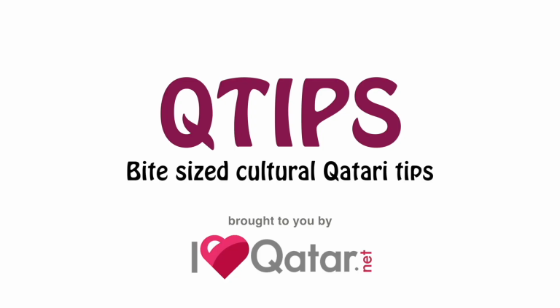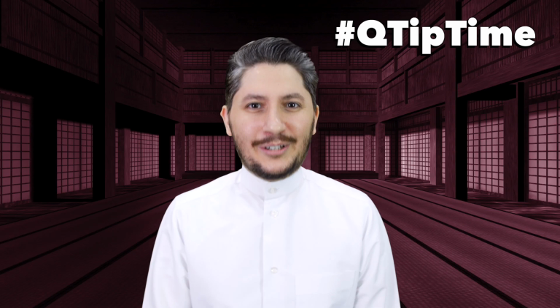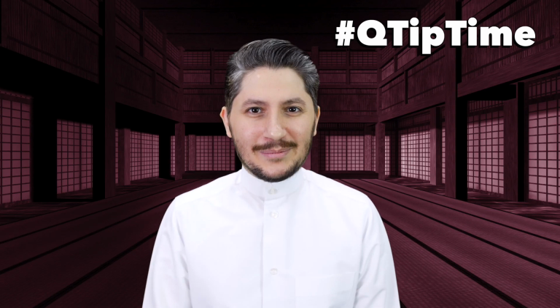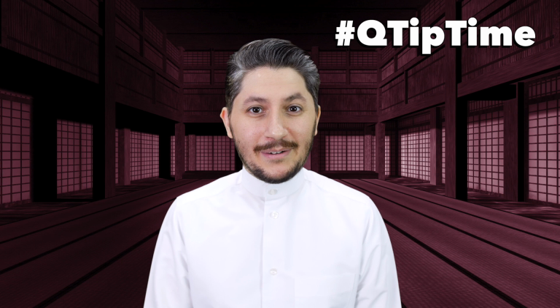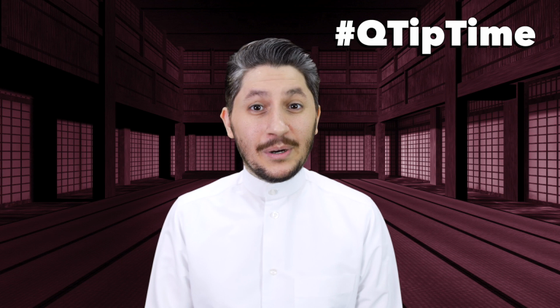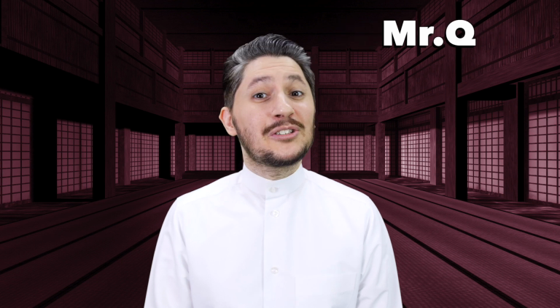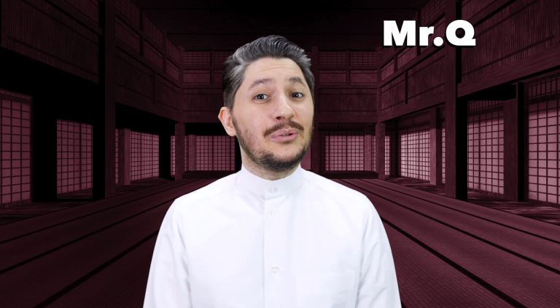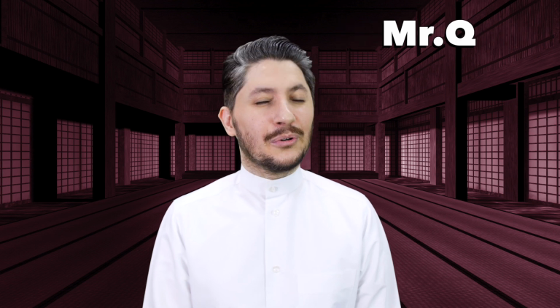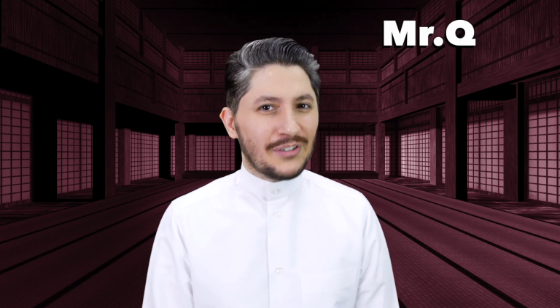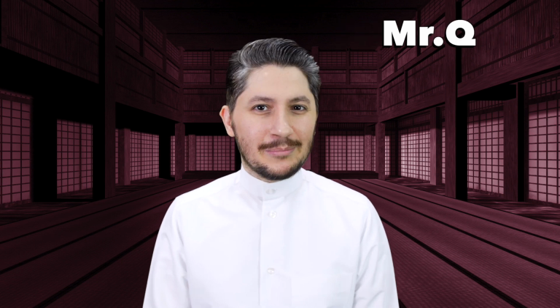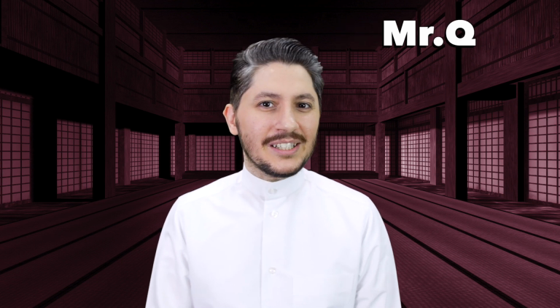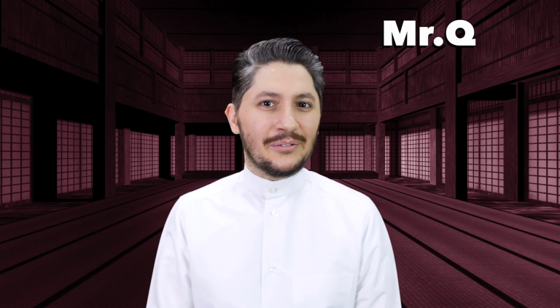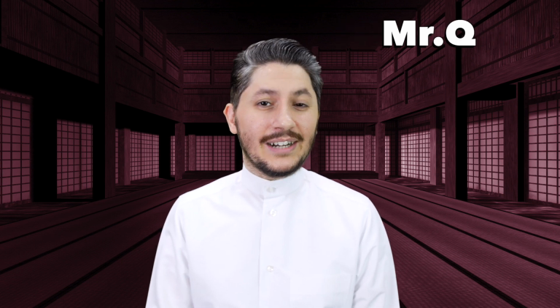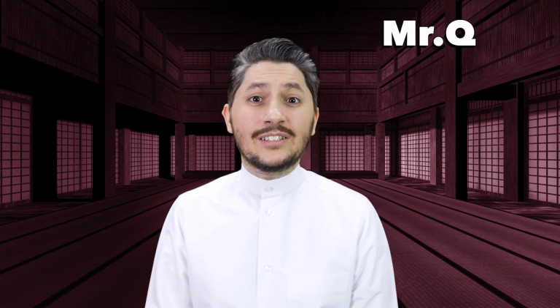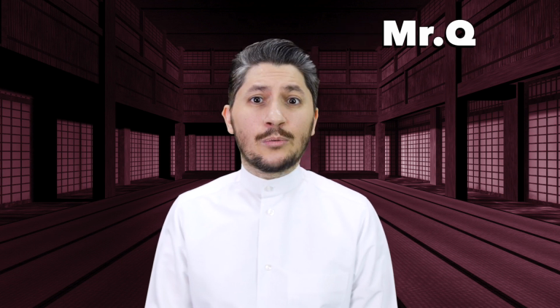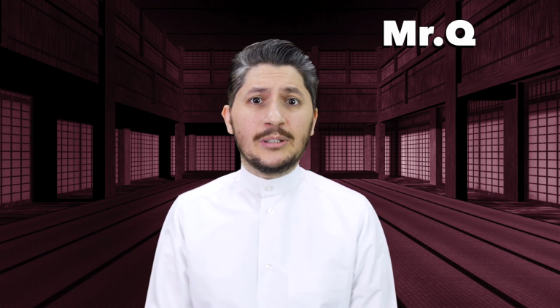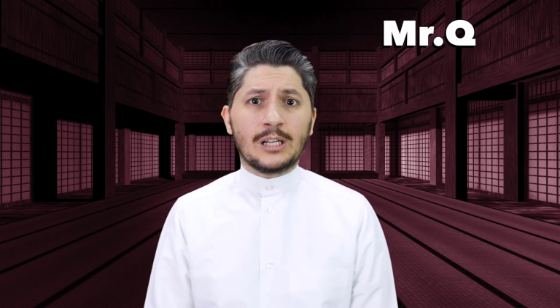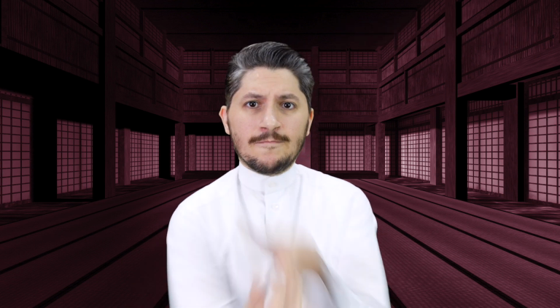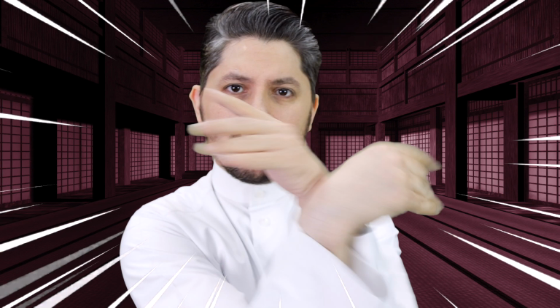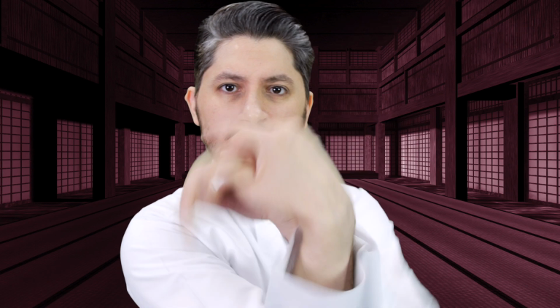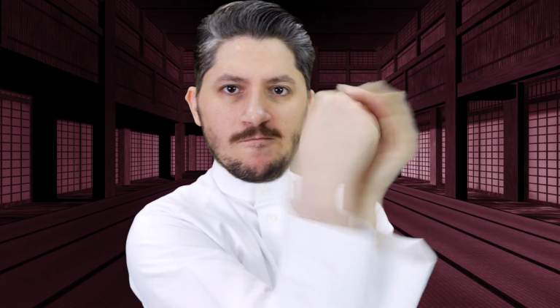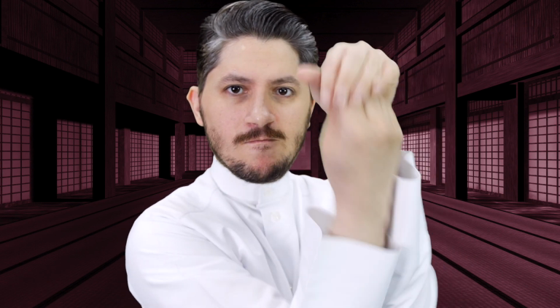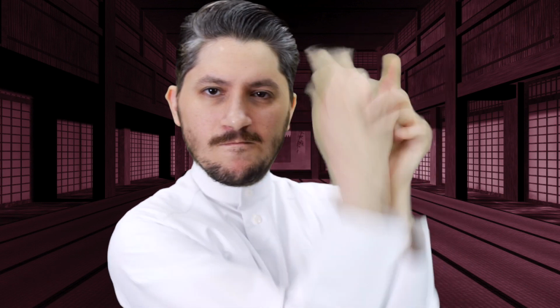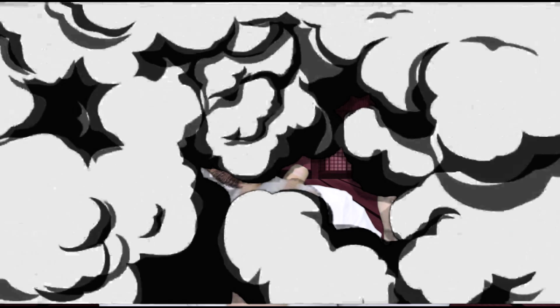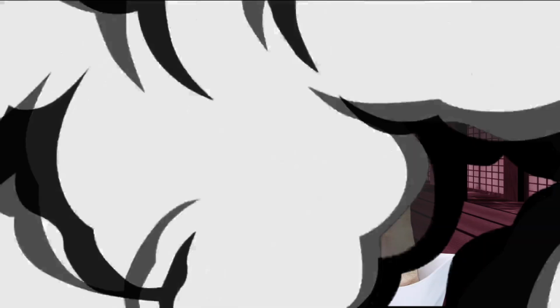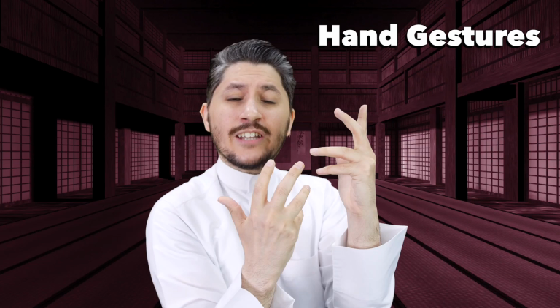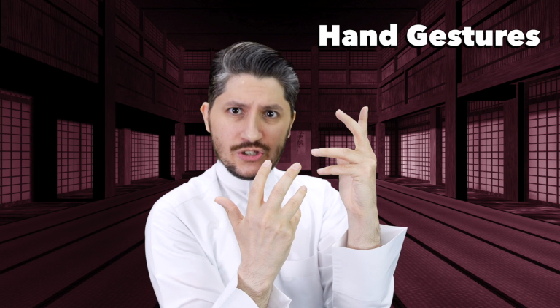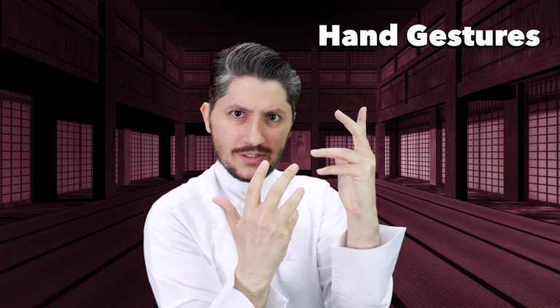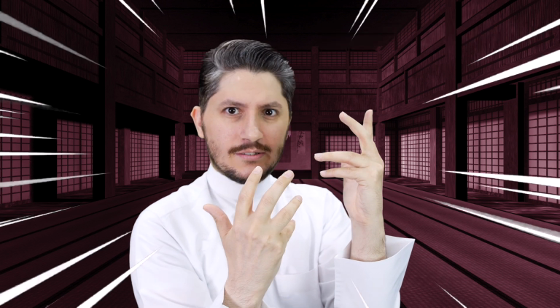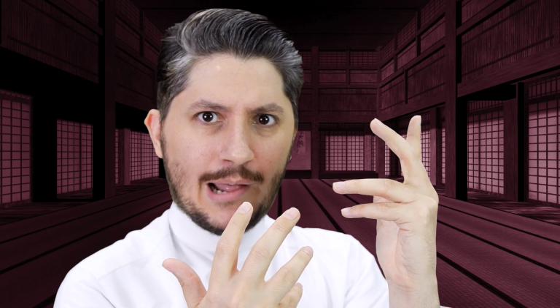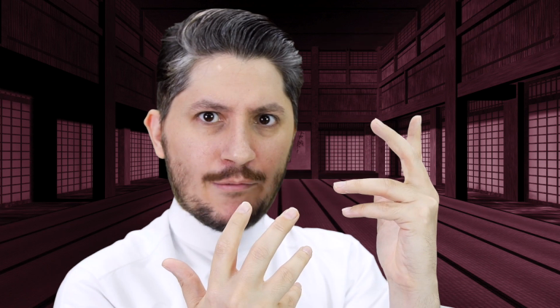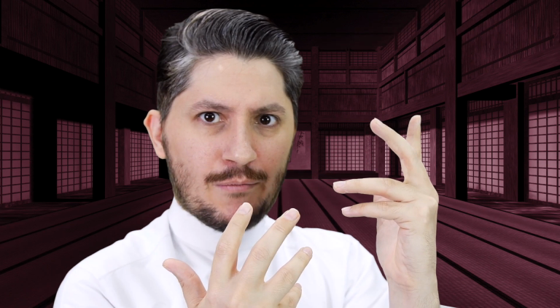Q-Tip time everyone! Mr. Q, your friendly neighborhood Qatari here, and today we're going to be talking about hand signs and gestures. Let's get started.